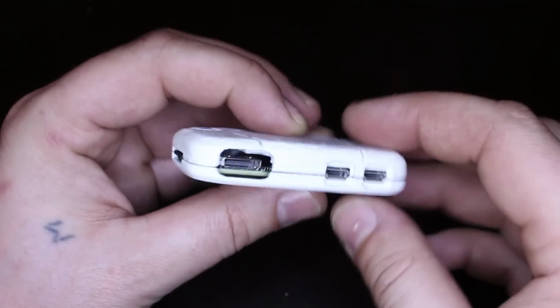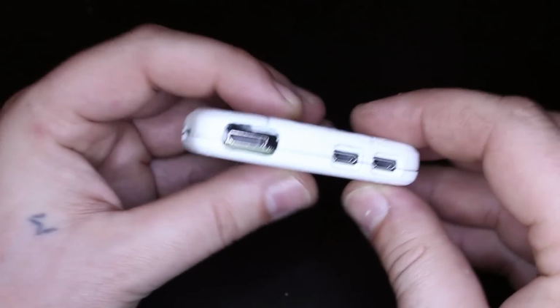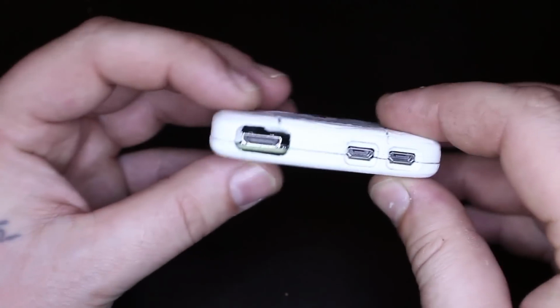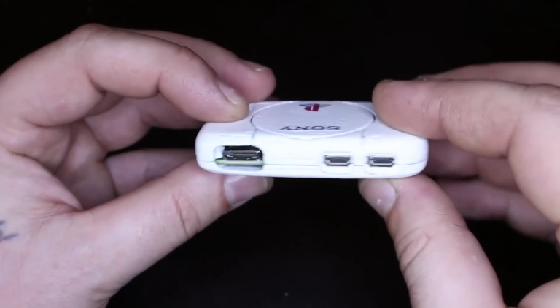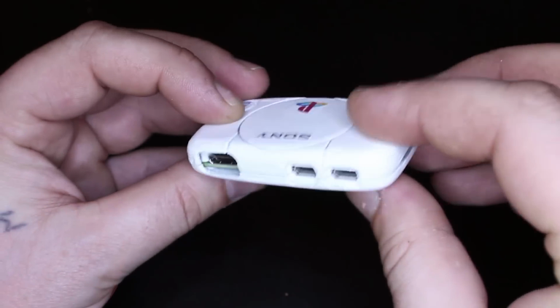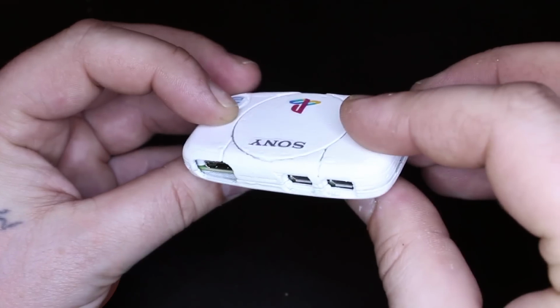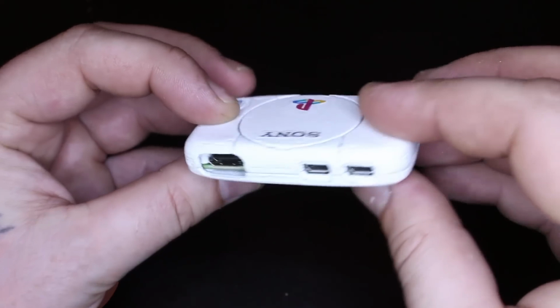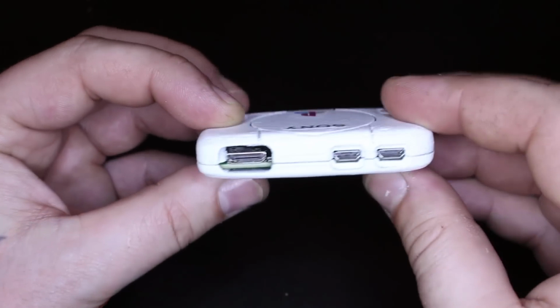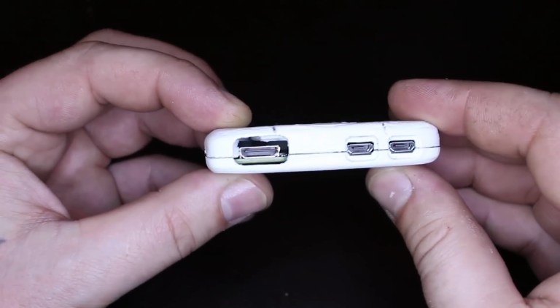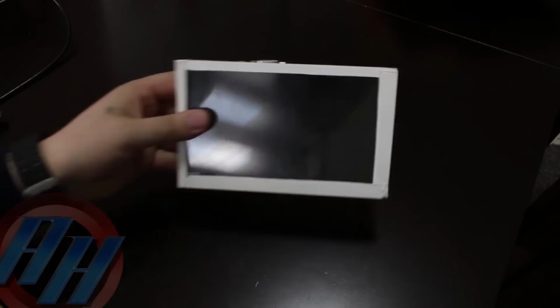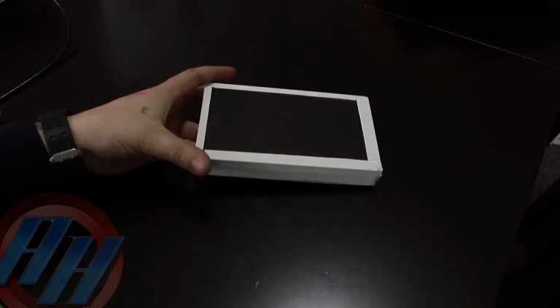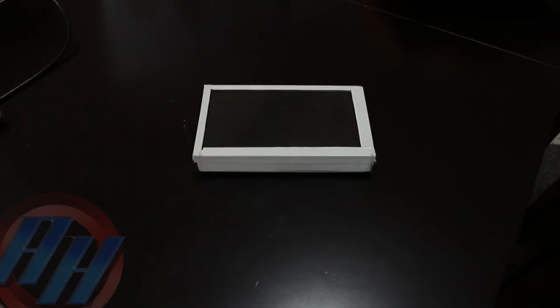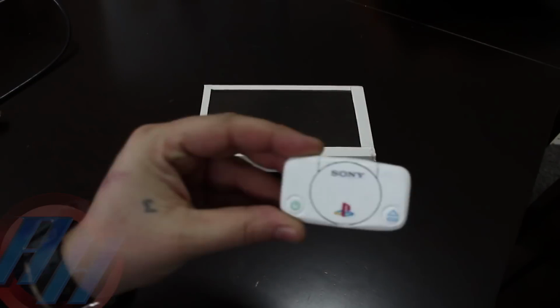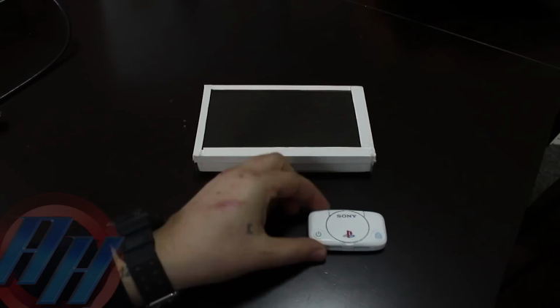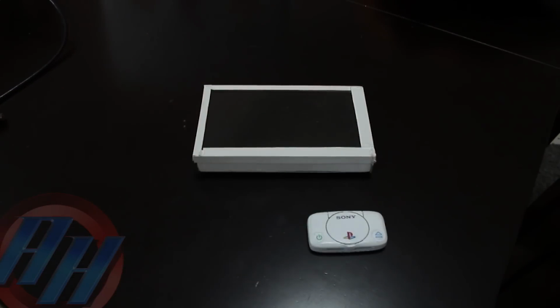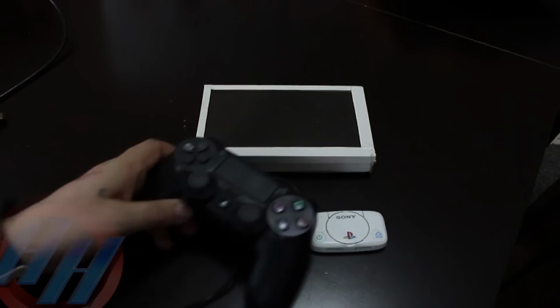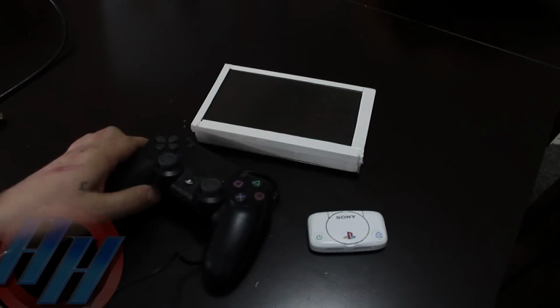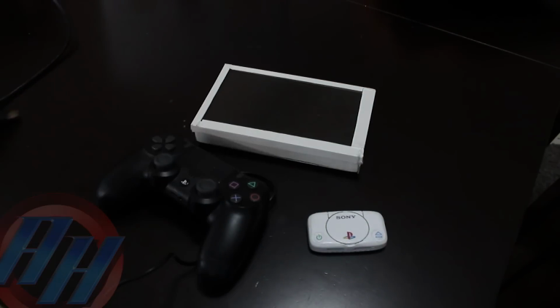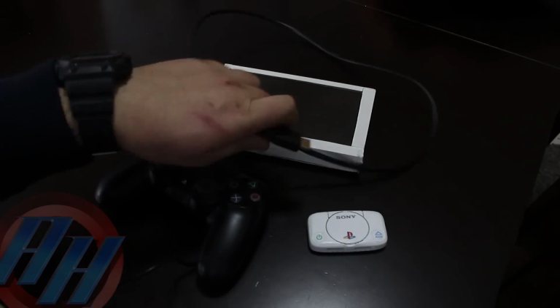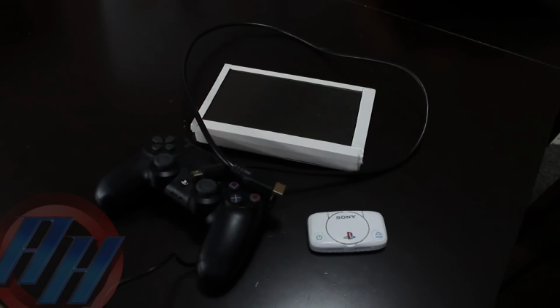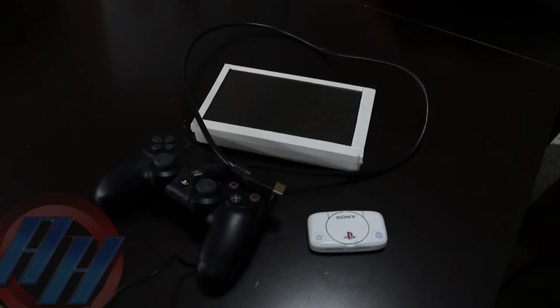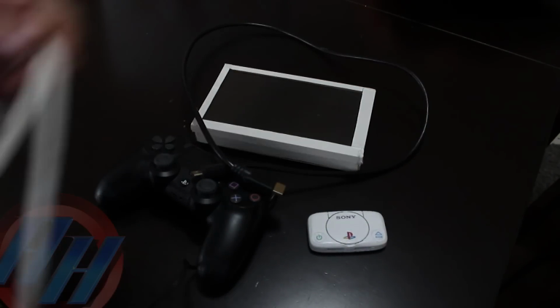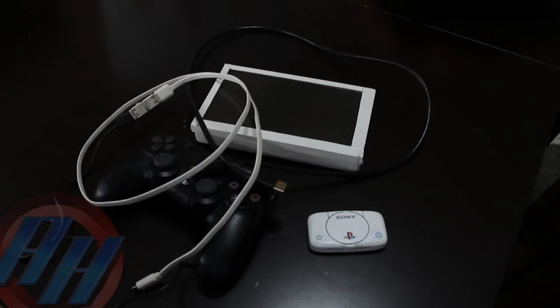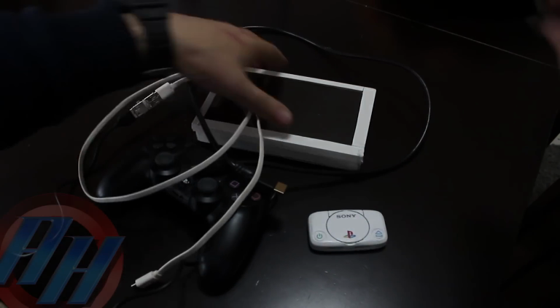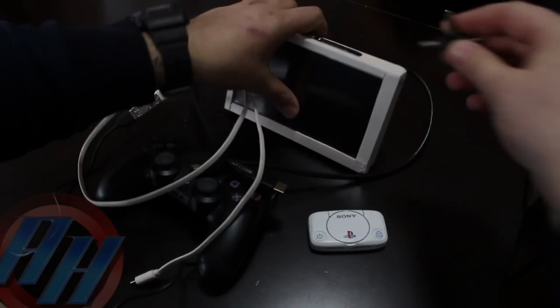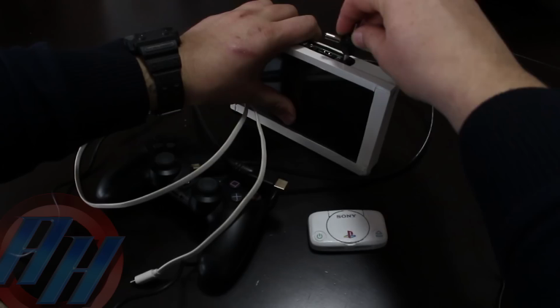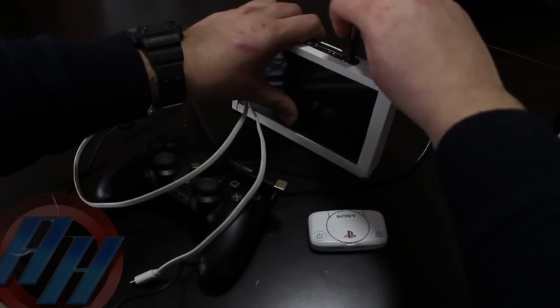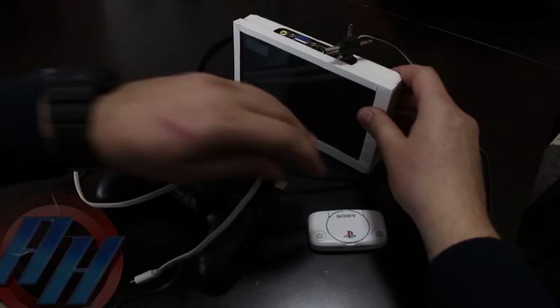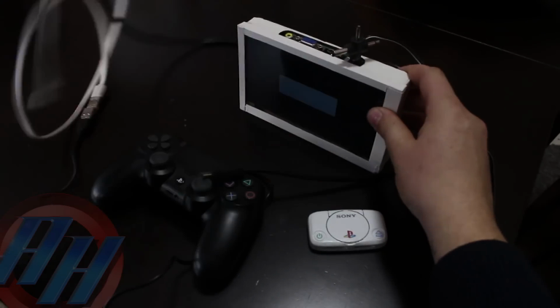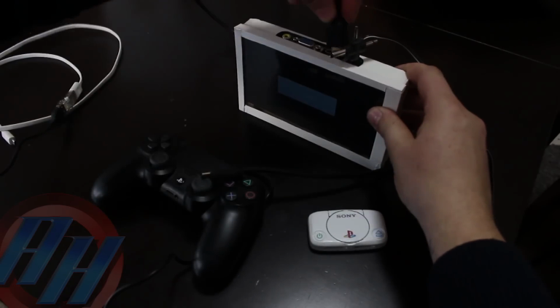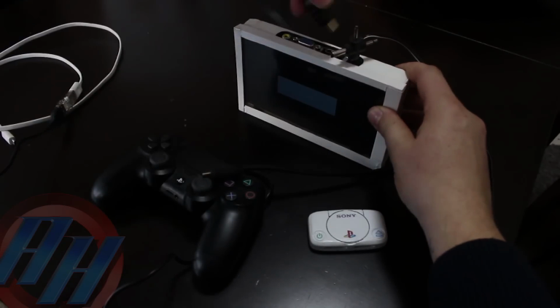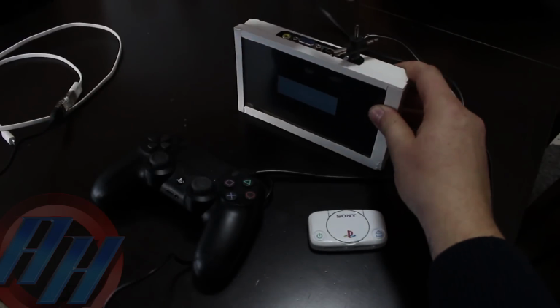I have installed a RetroPie game emulator for playing old games, and look how simple it is to connect everything and start playing.